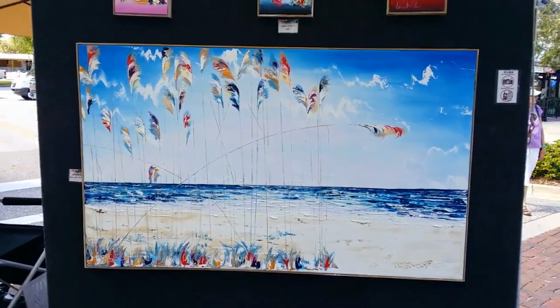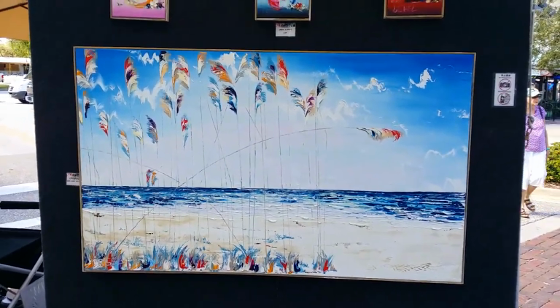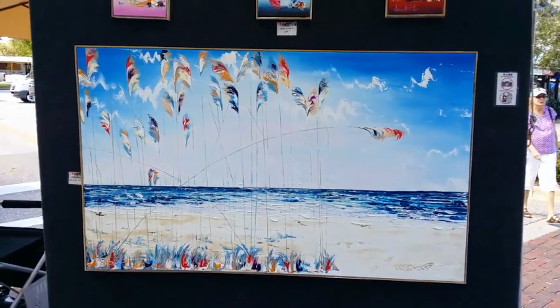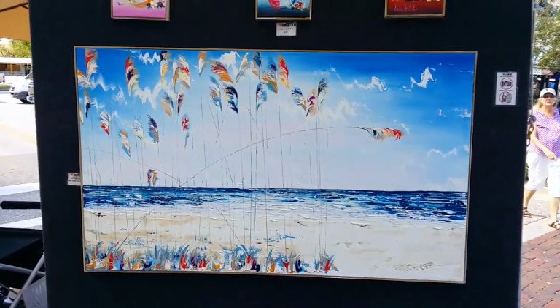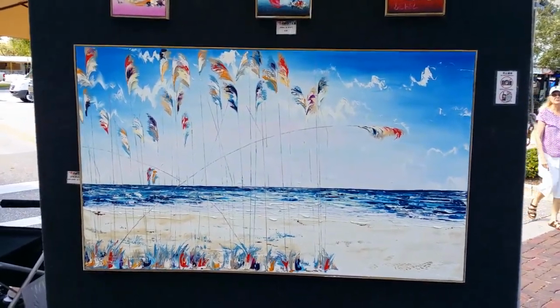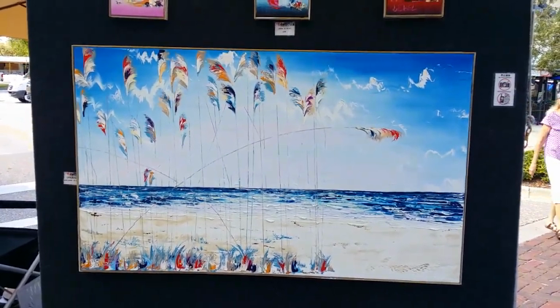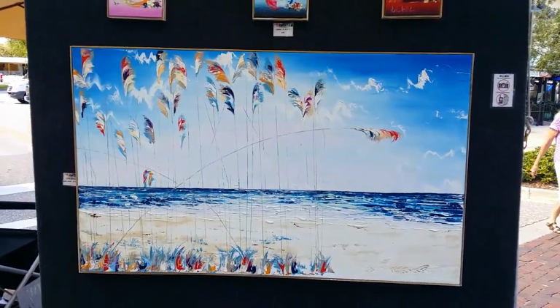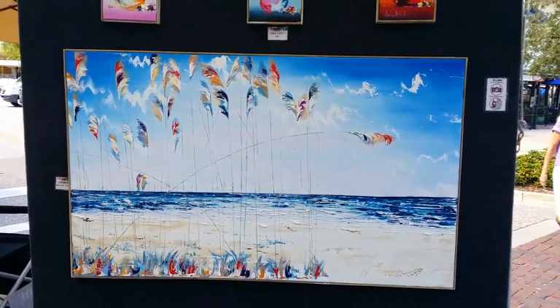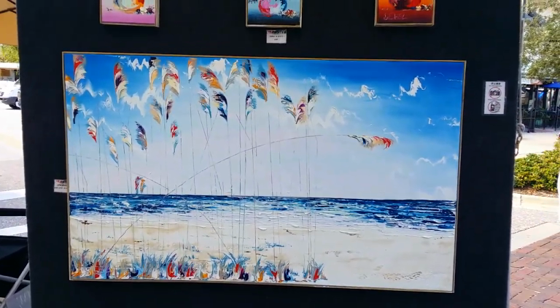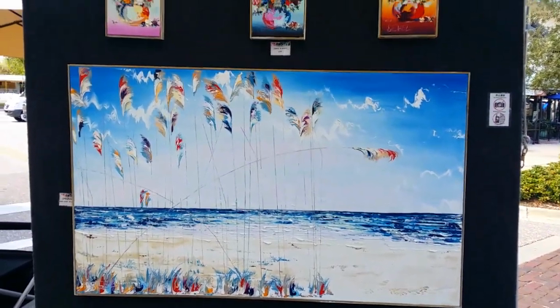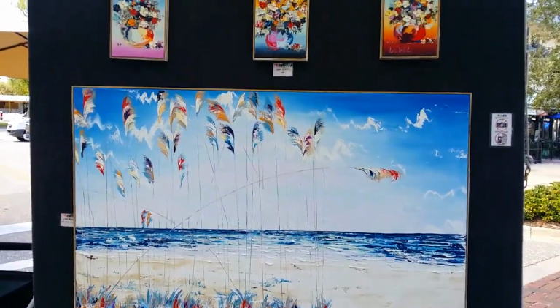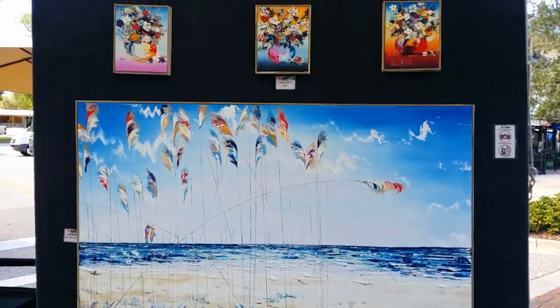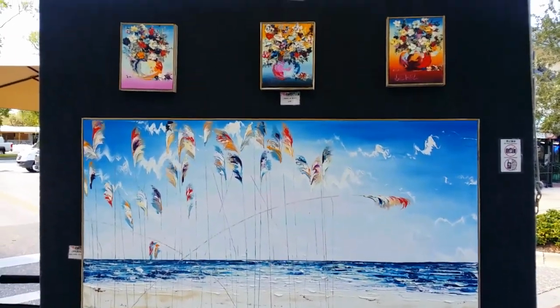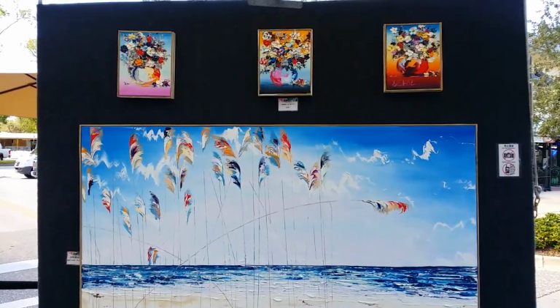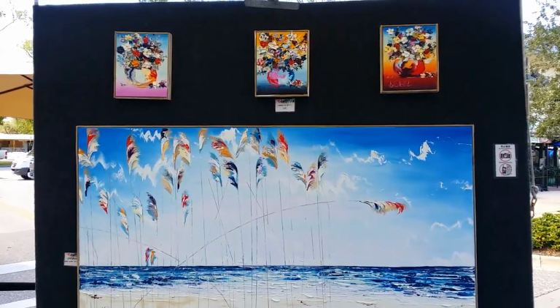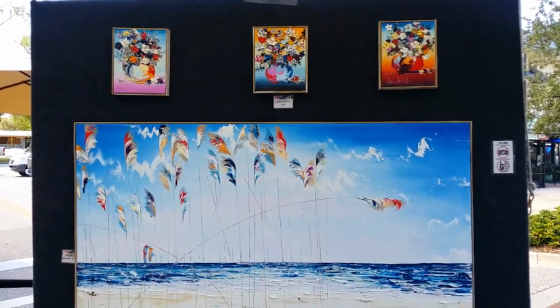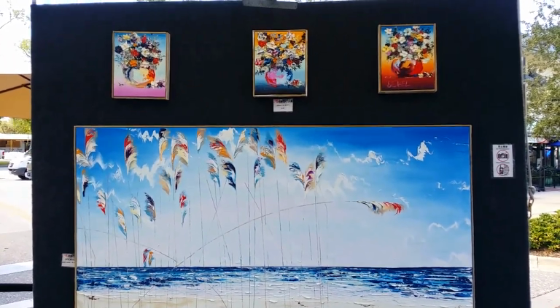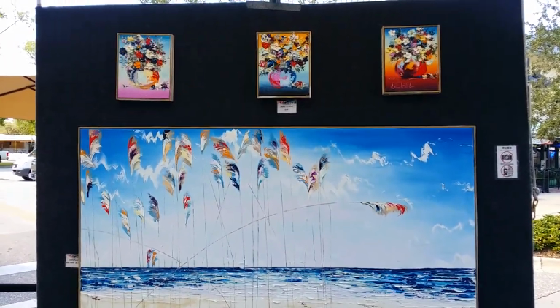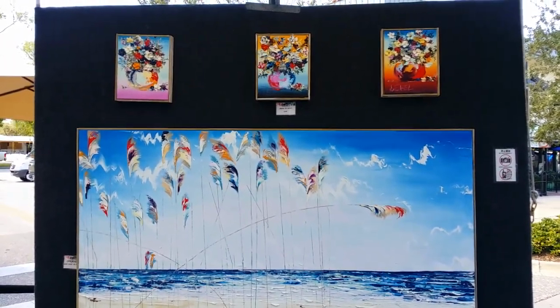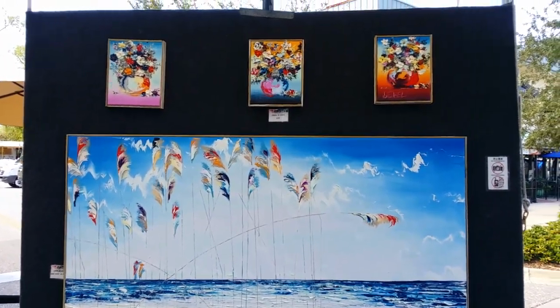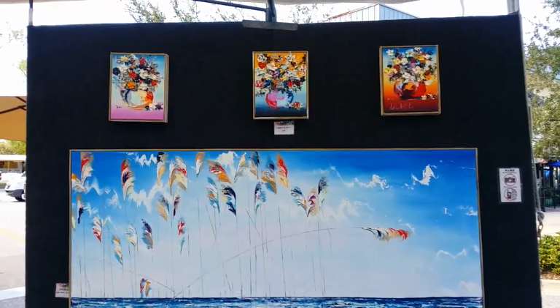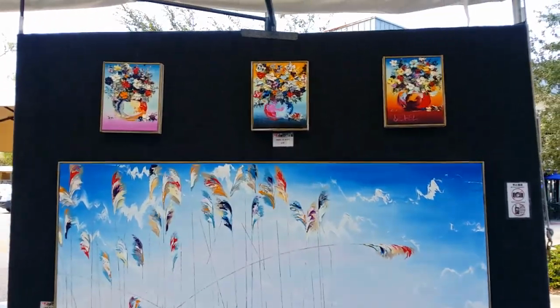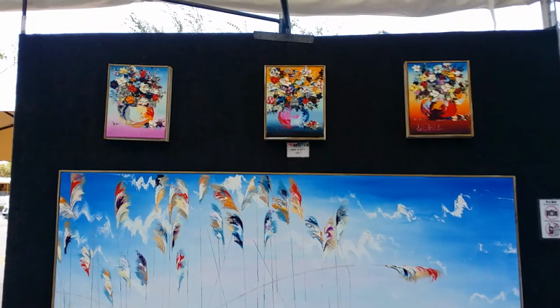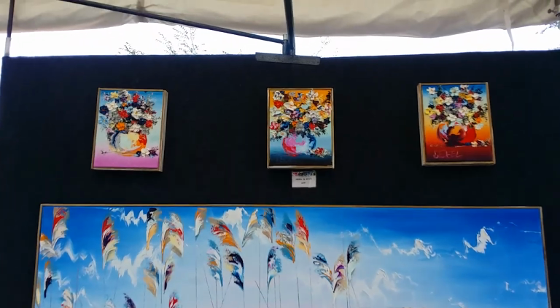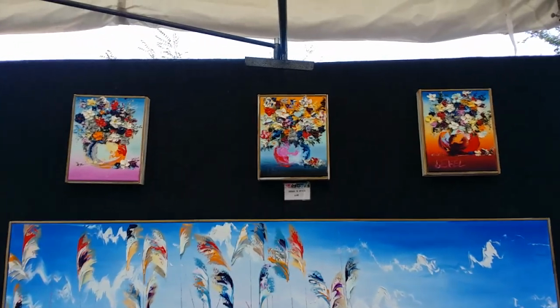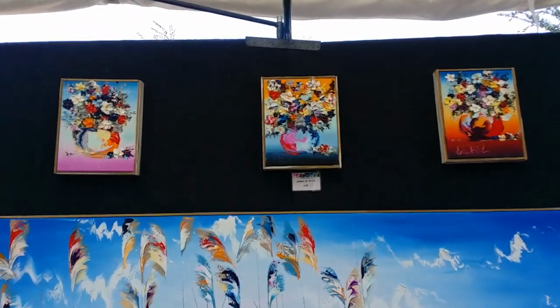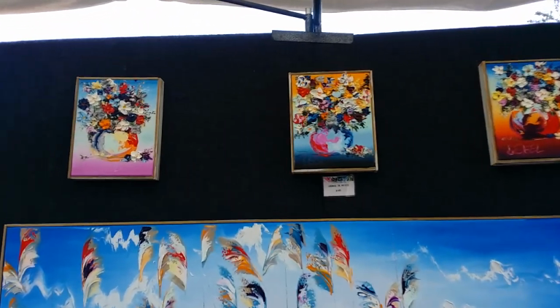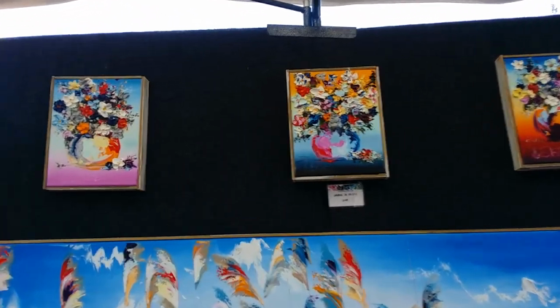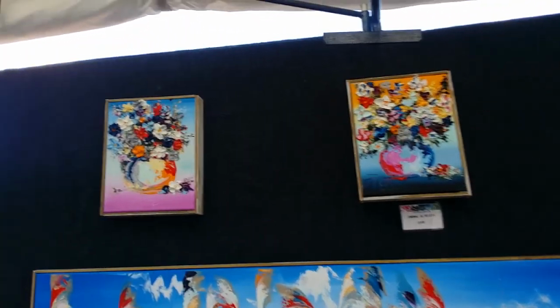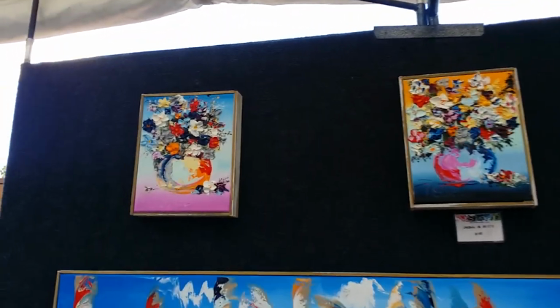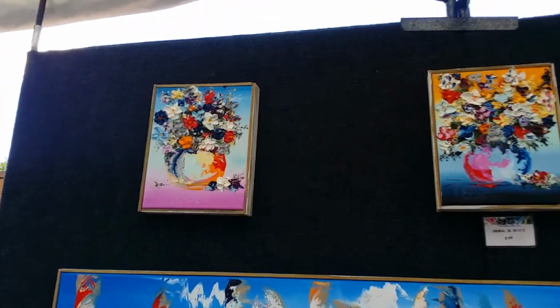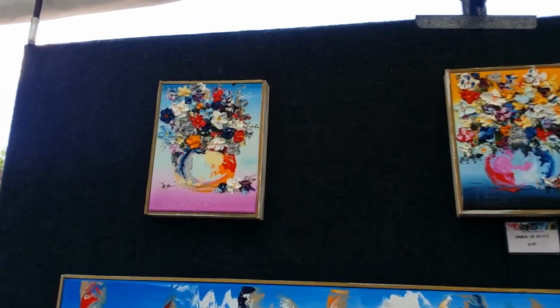This monster abstract is waiting for its new home. I love this painting.